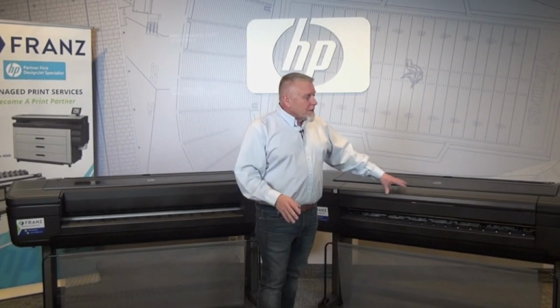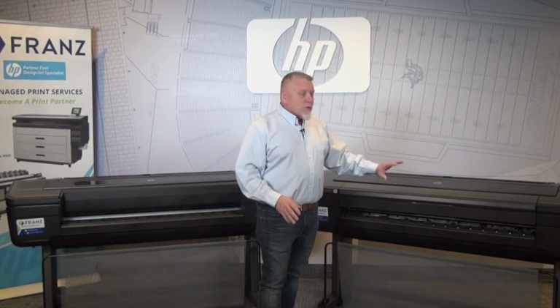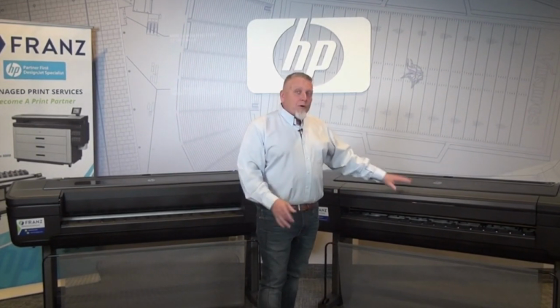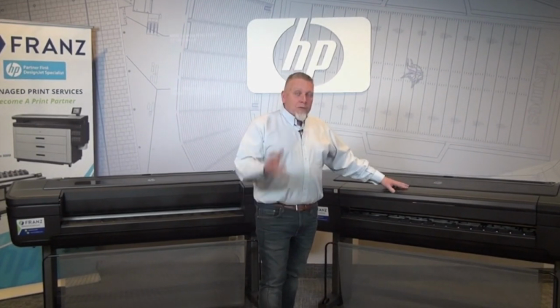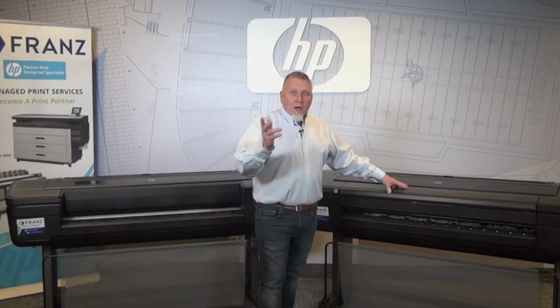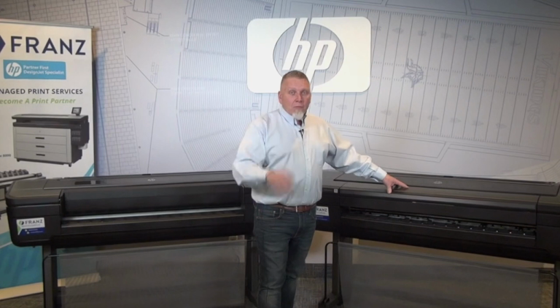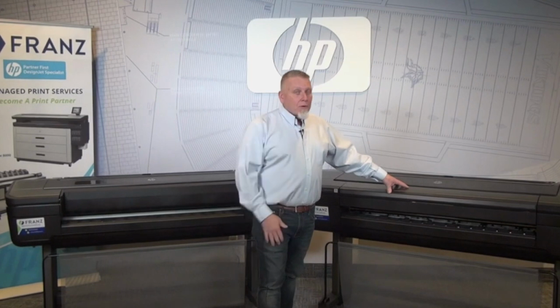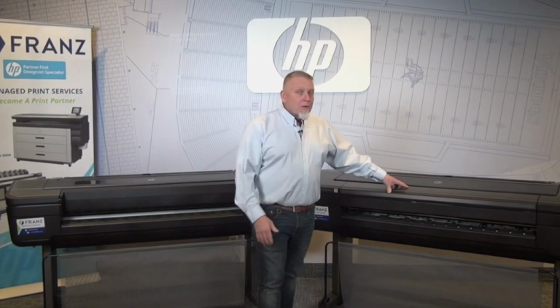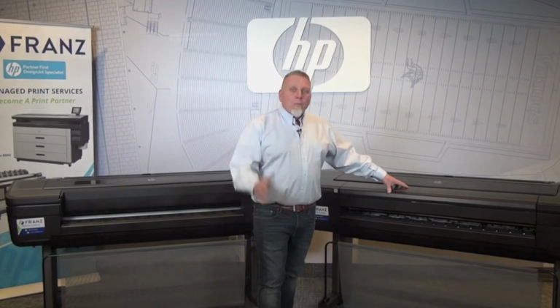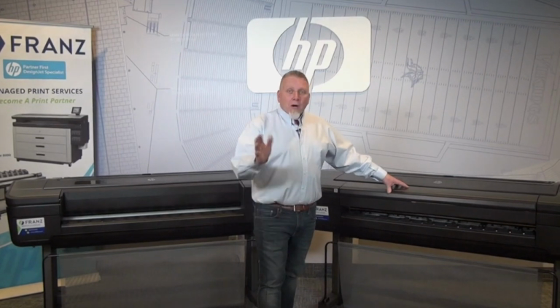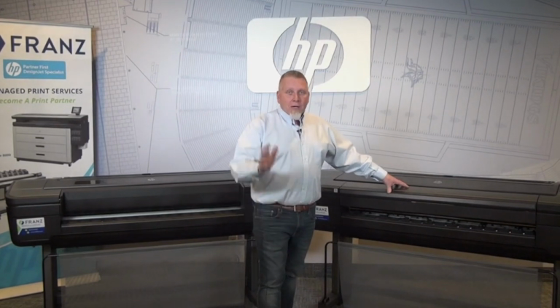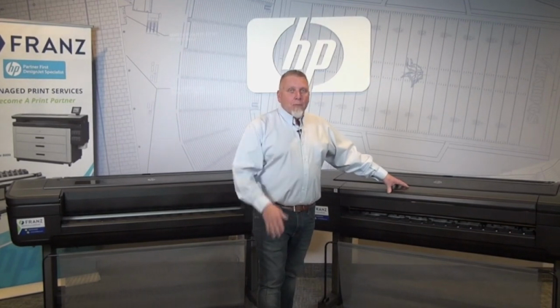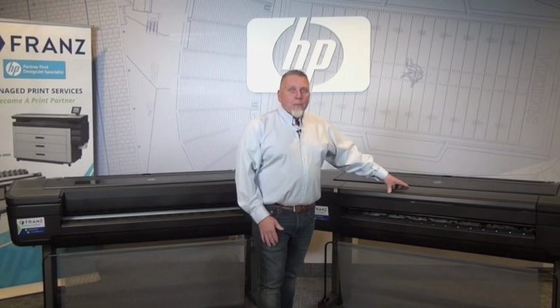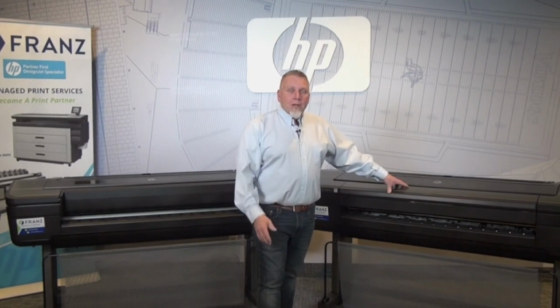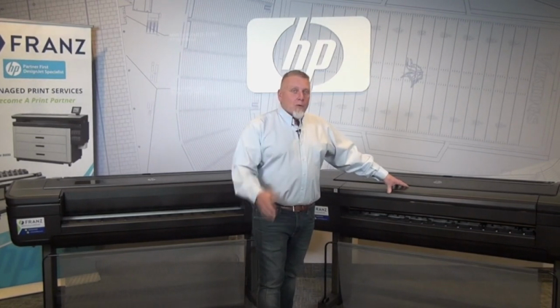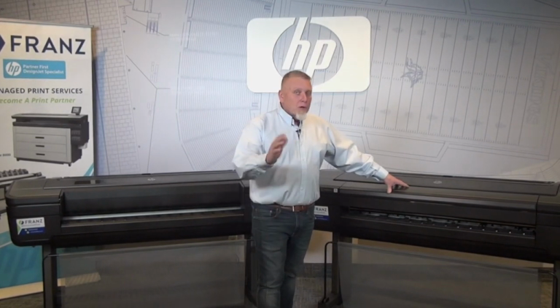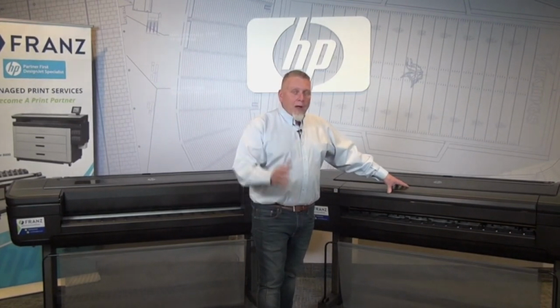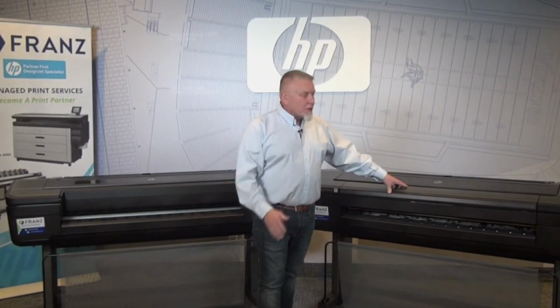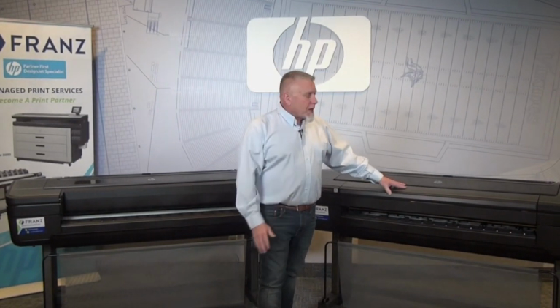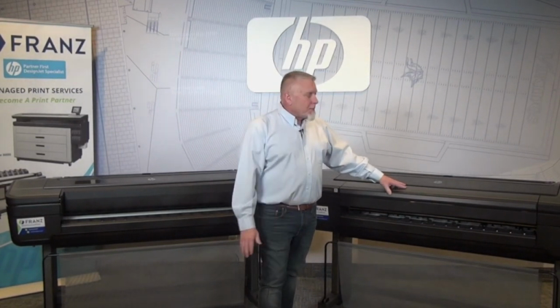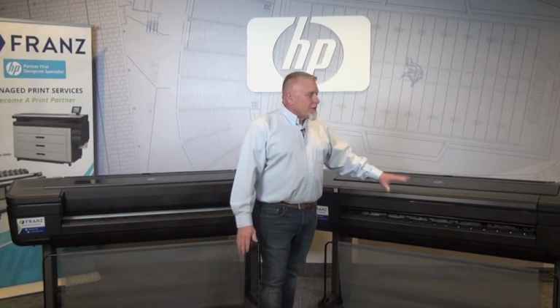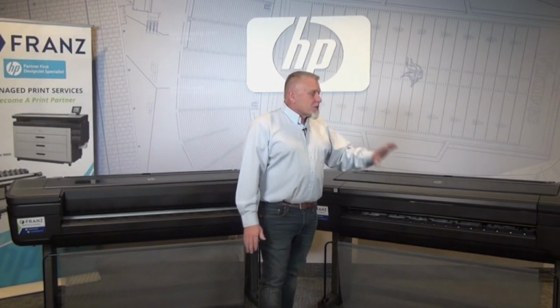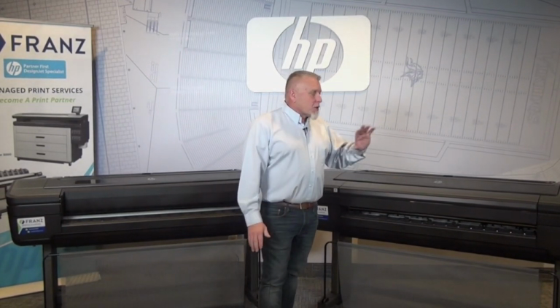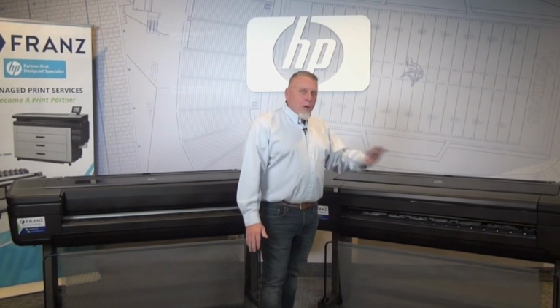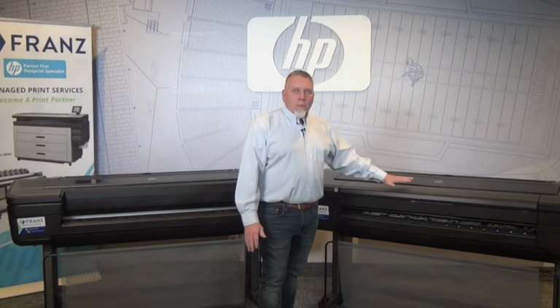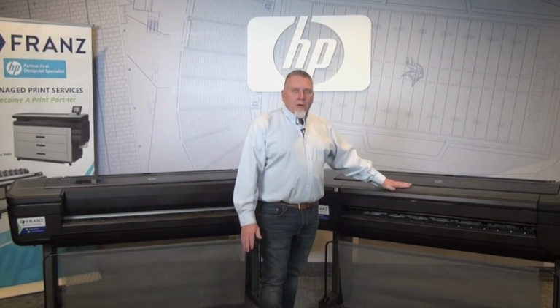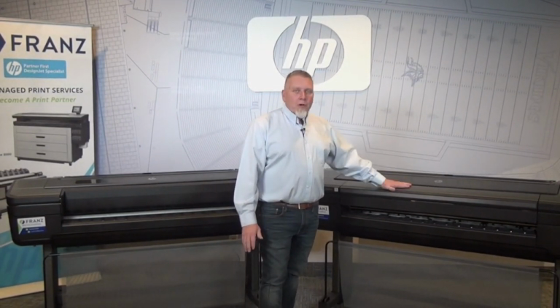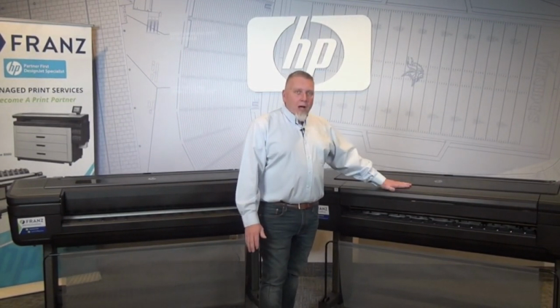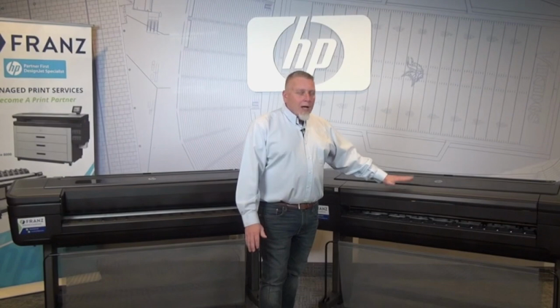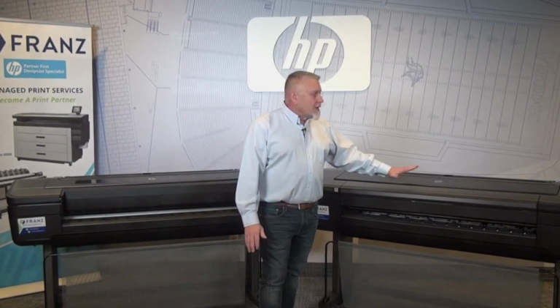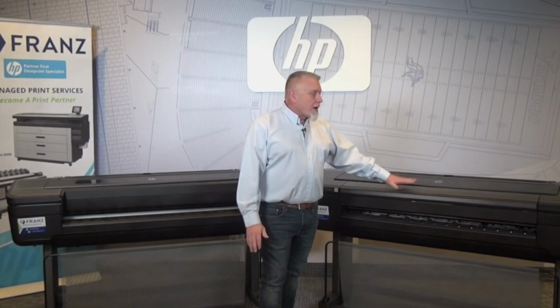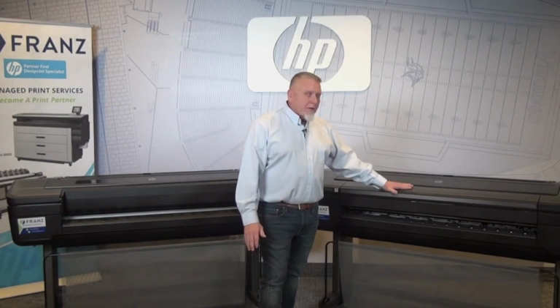So if you are a photographer, marketing department, or own a graphics shop, this is a great printer for your high end graphics.